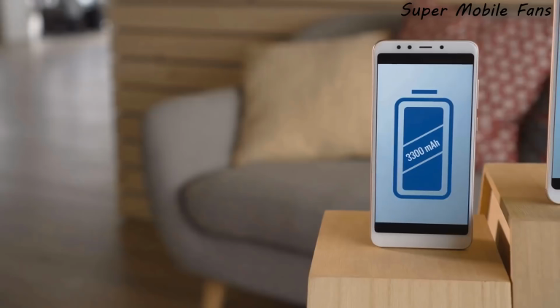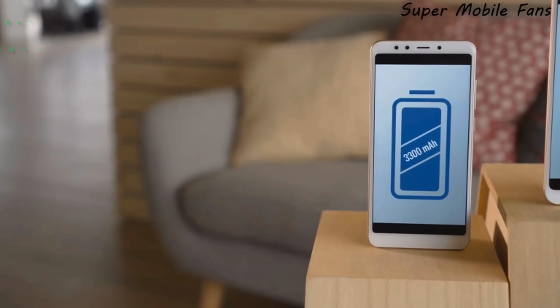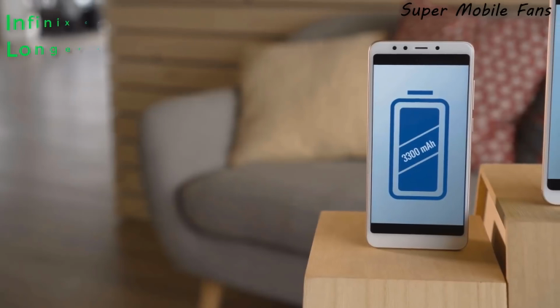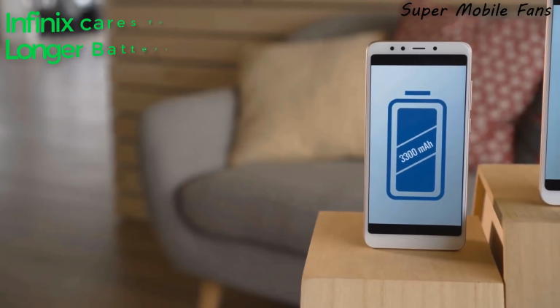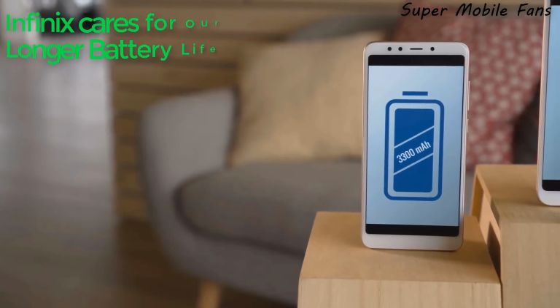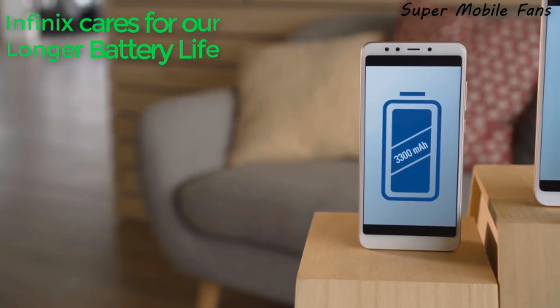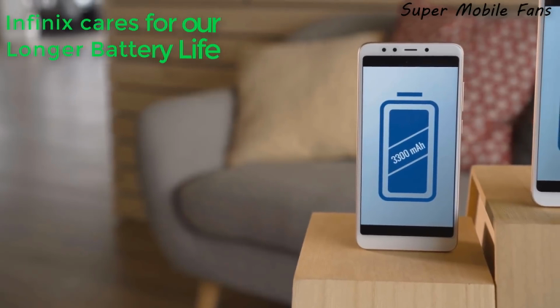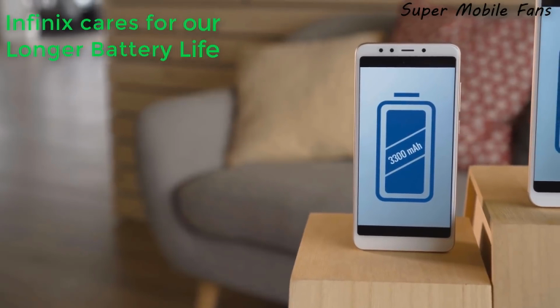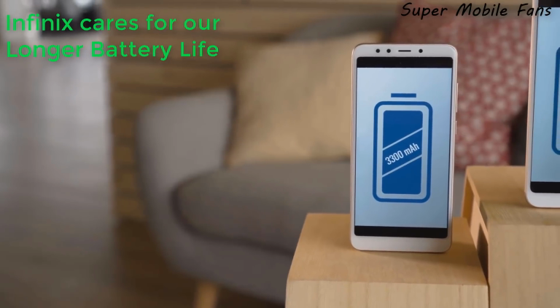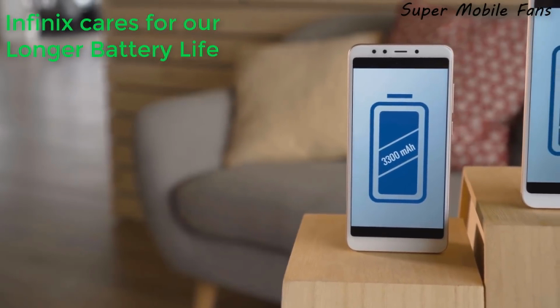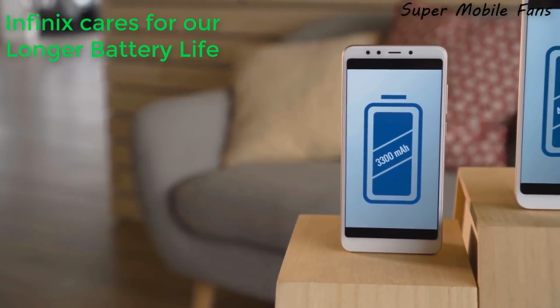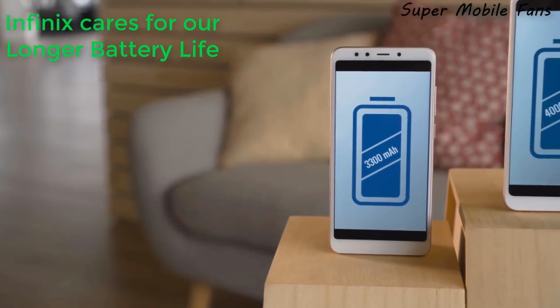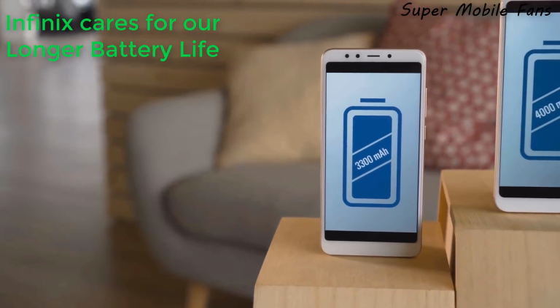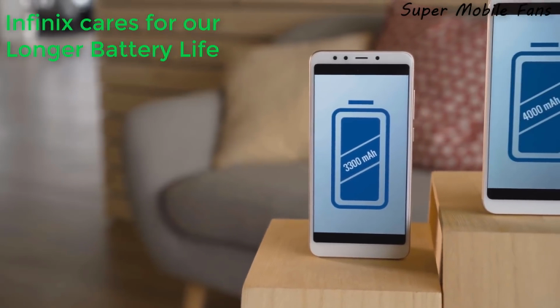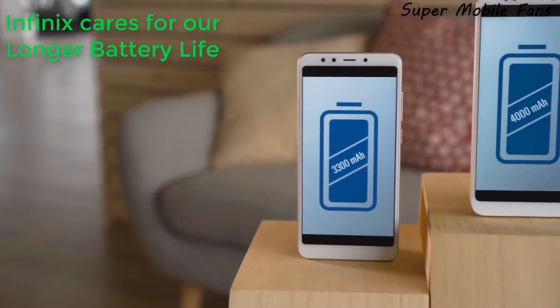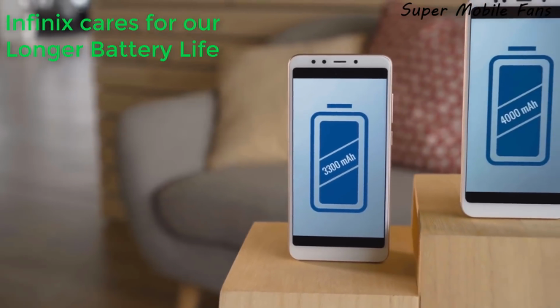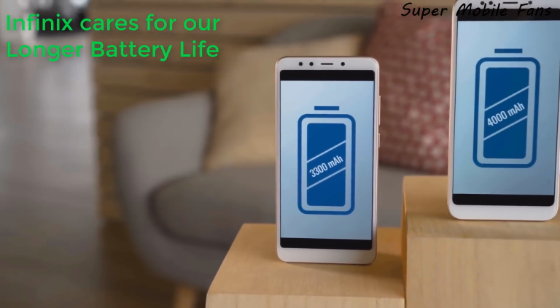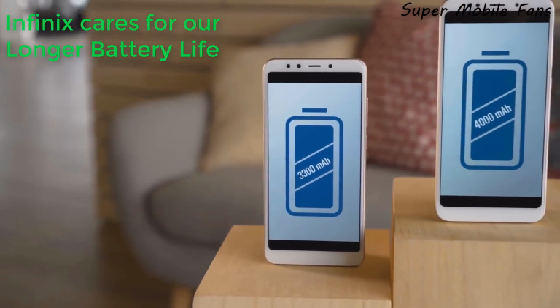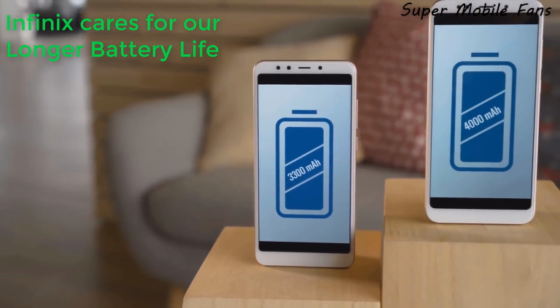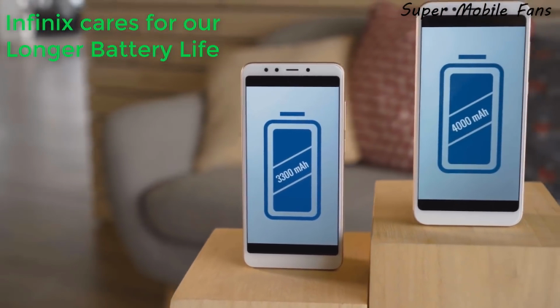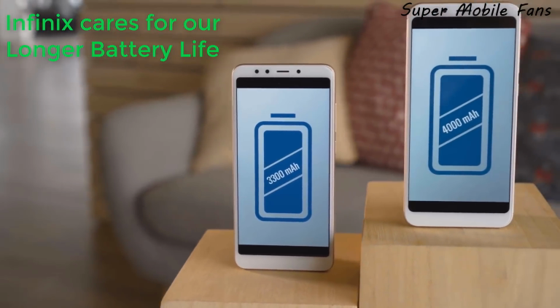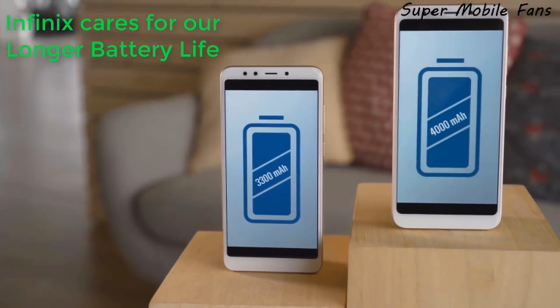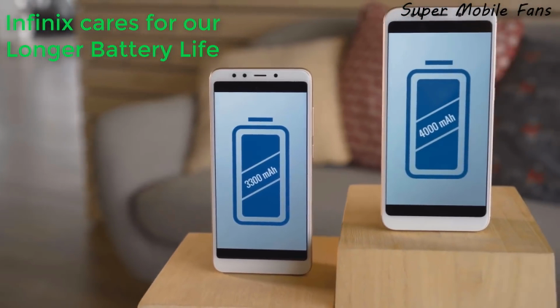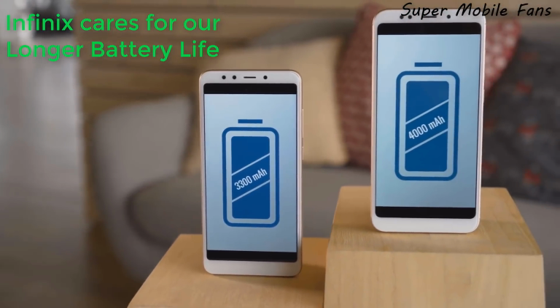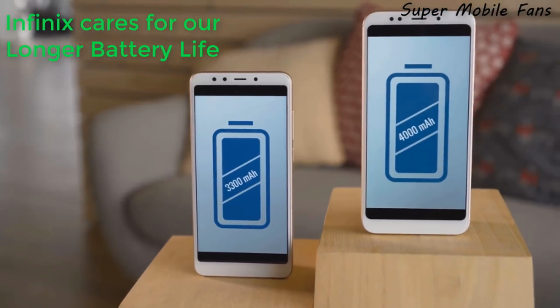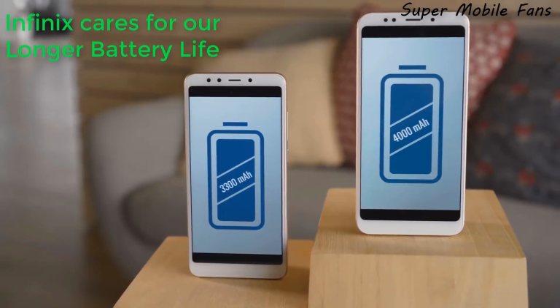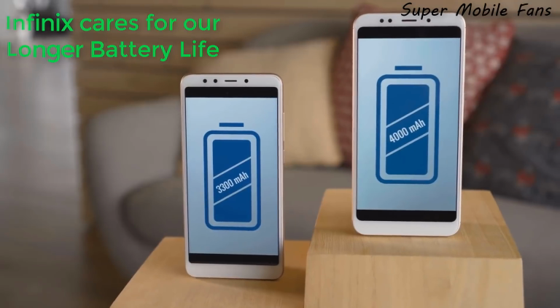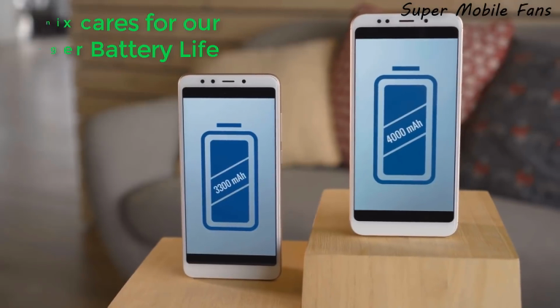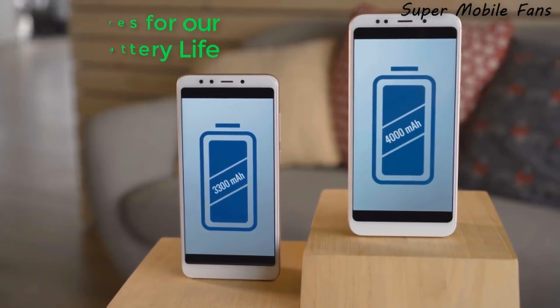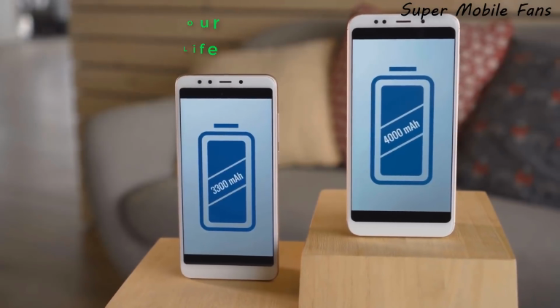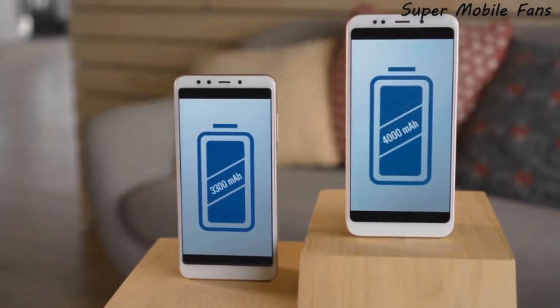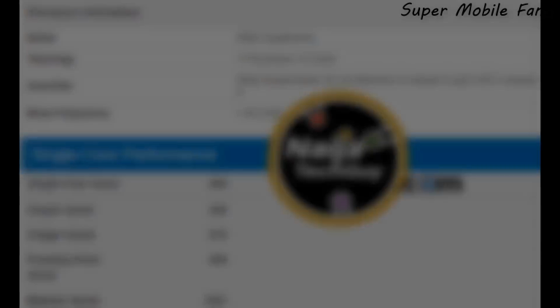The Infinix S3 should come with a battery size of between 3000 and 4000 mAh.